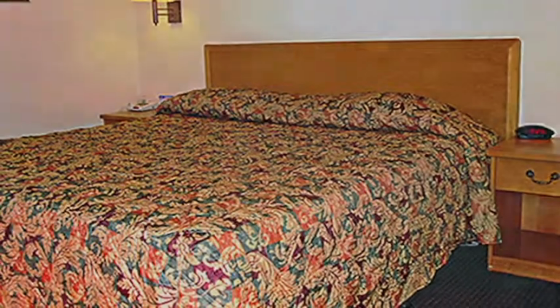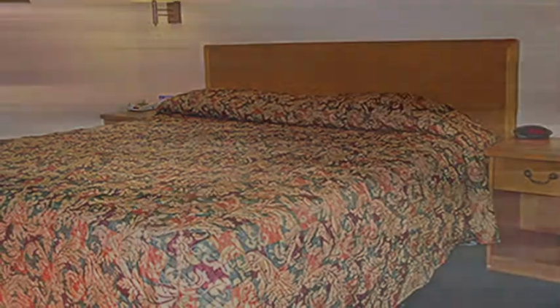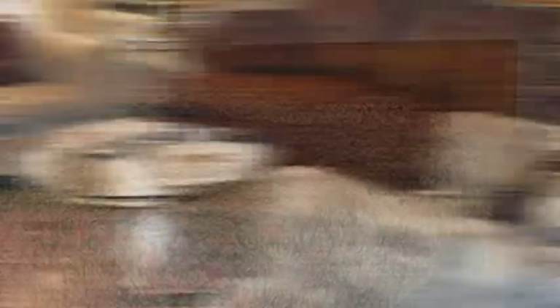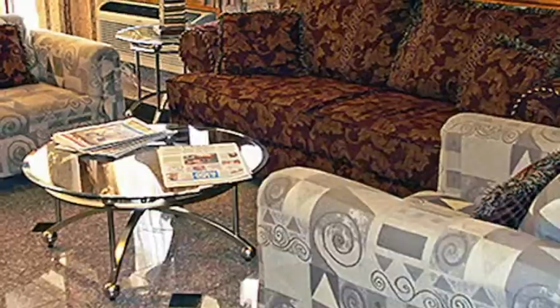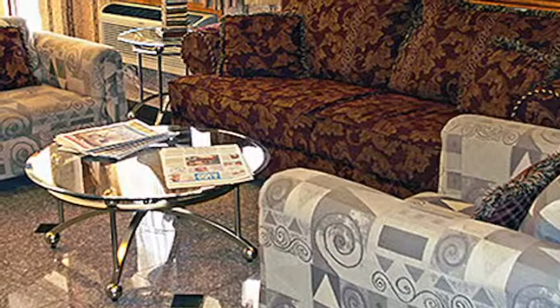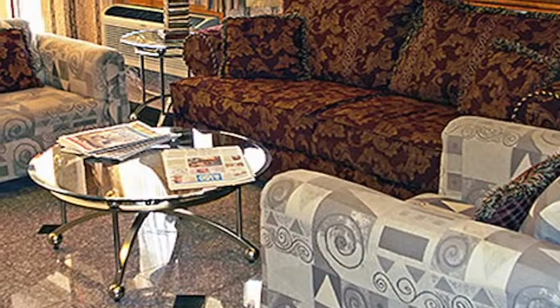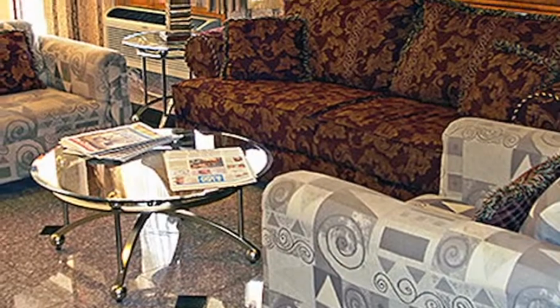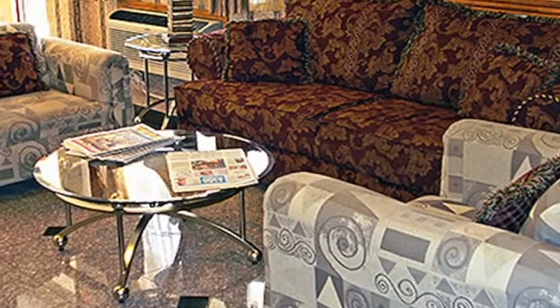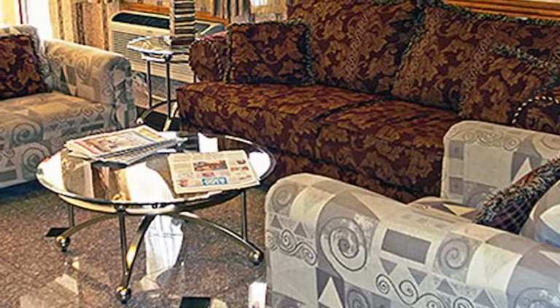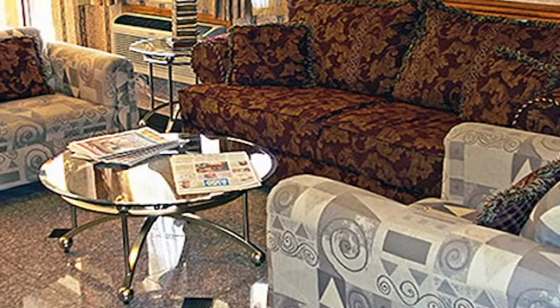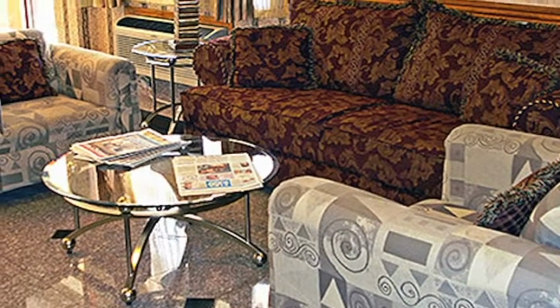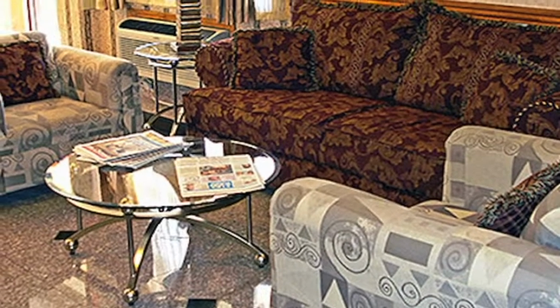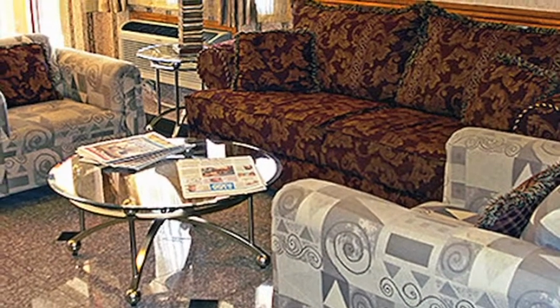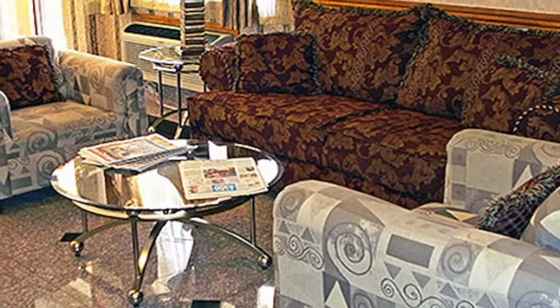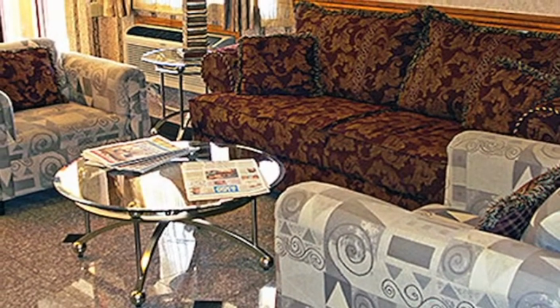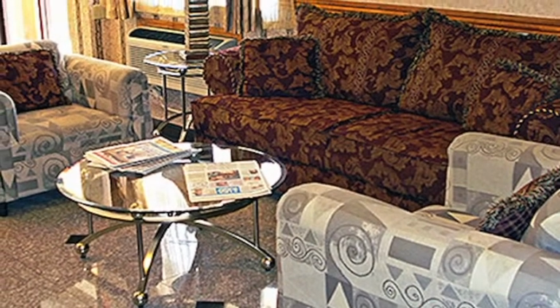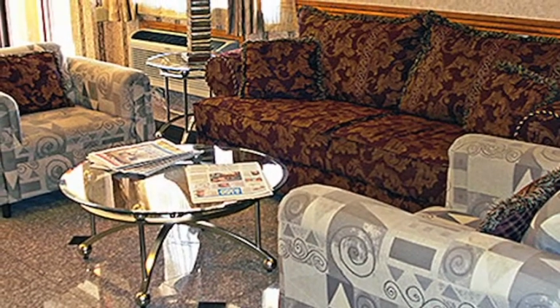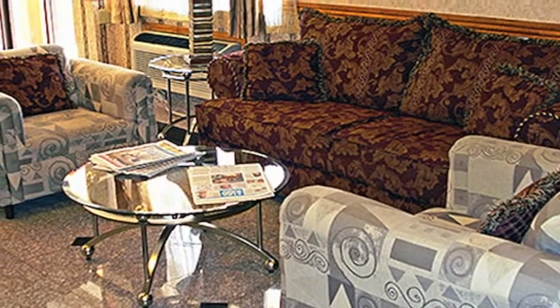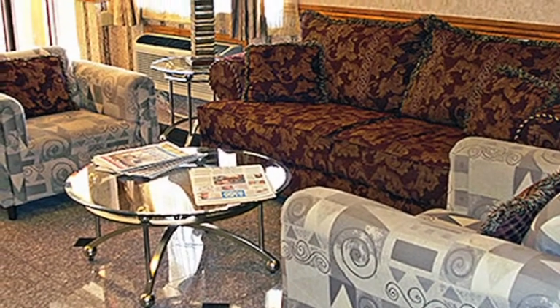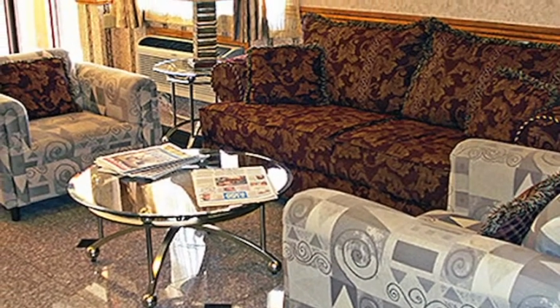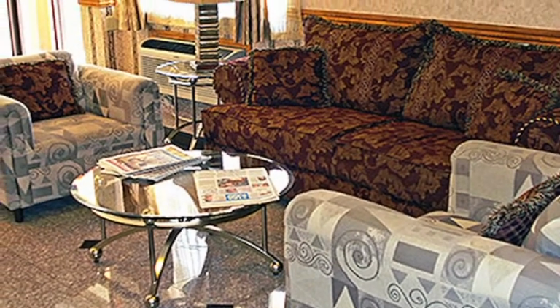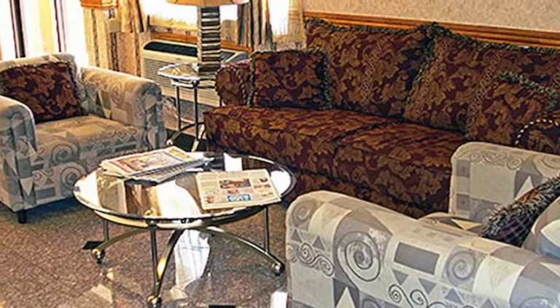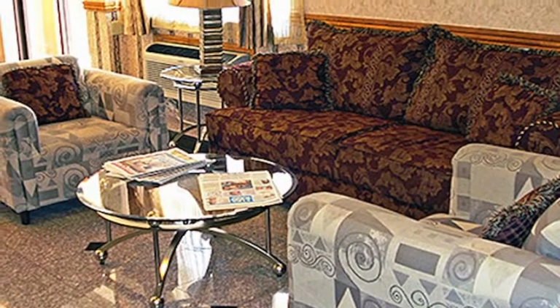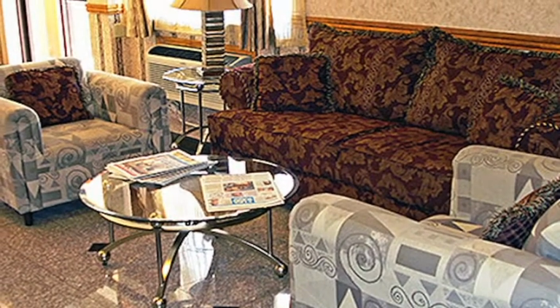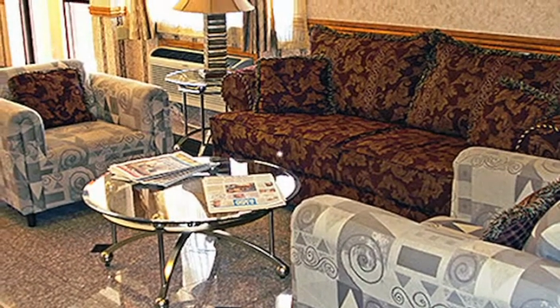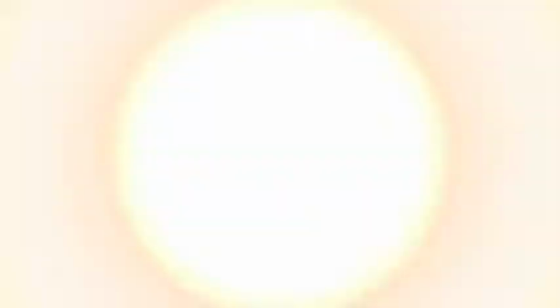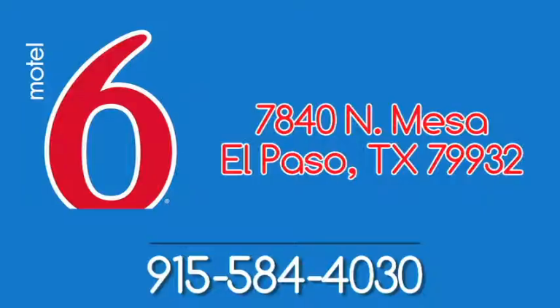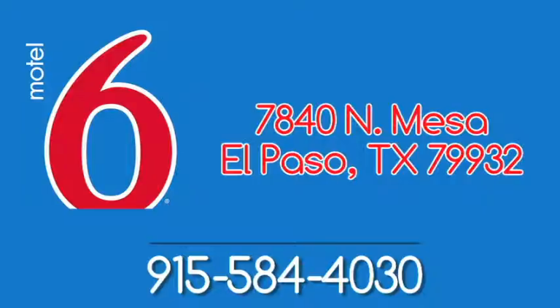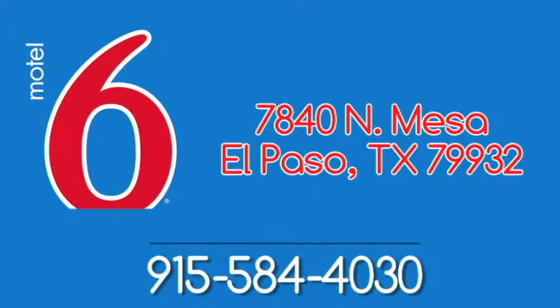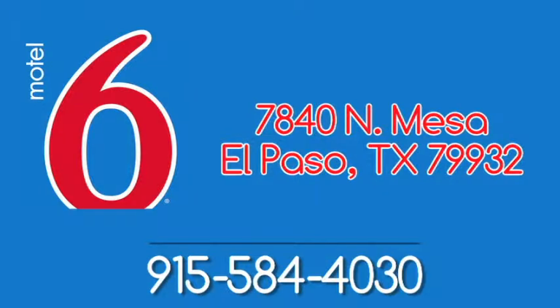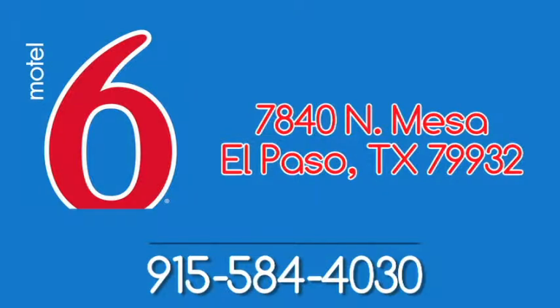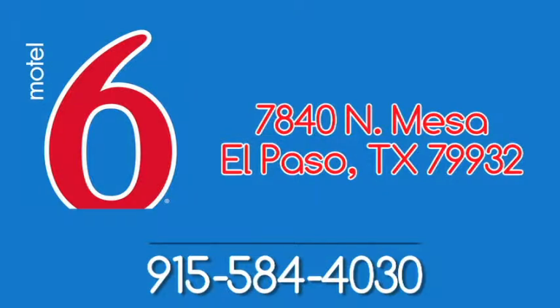With top-notch service, quality accommodations, and a great location, you'll love staying with us at Motel 6 in El Paso.